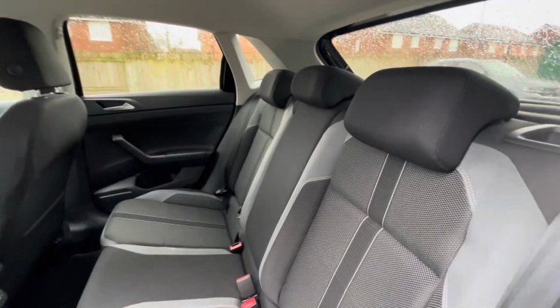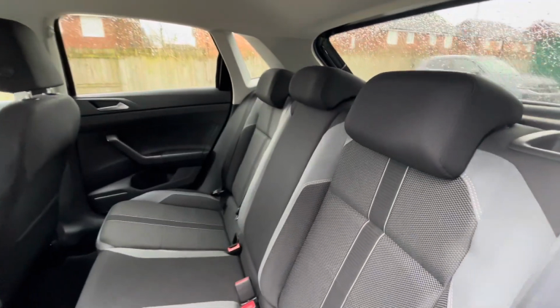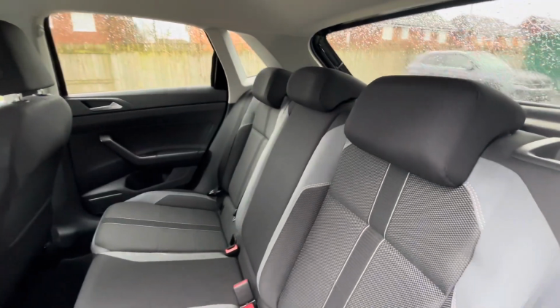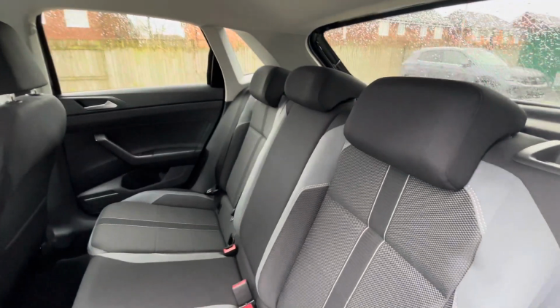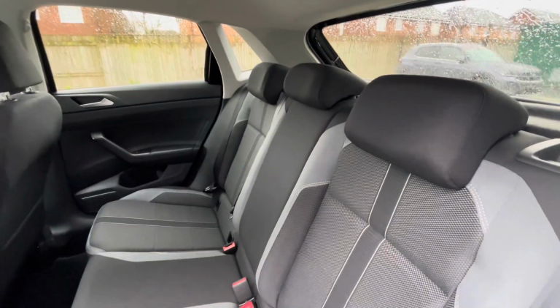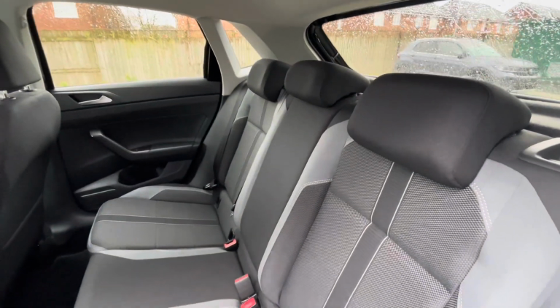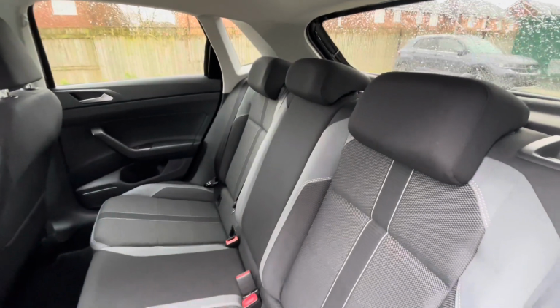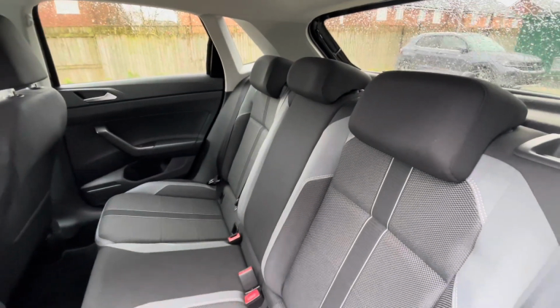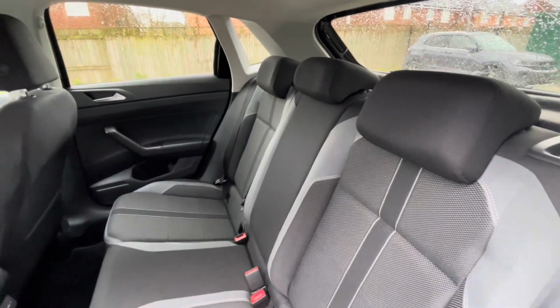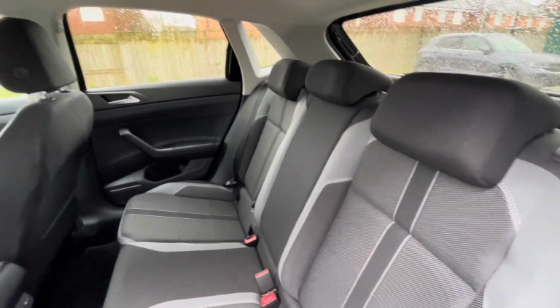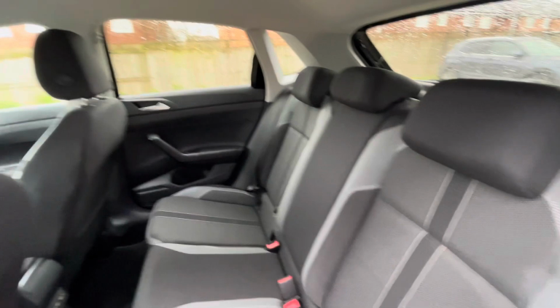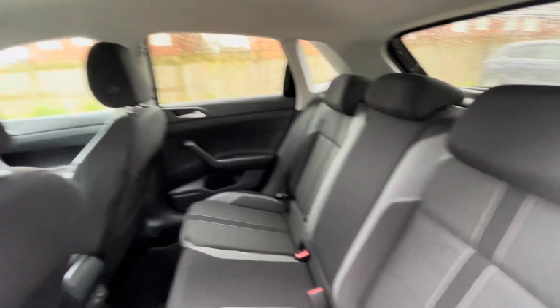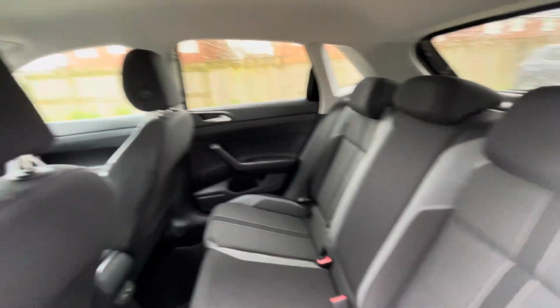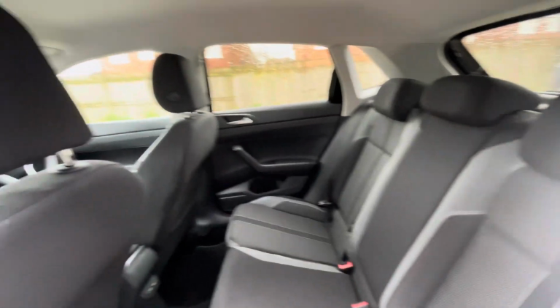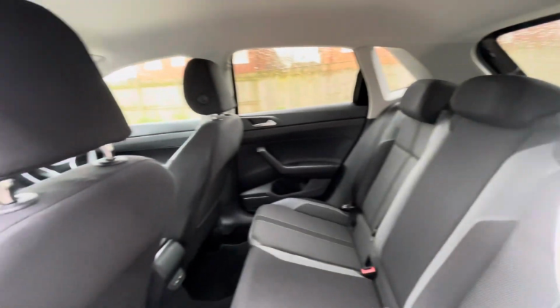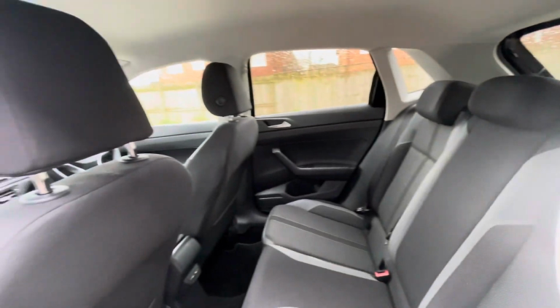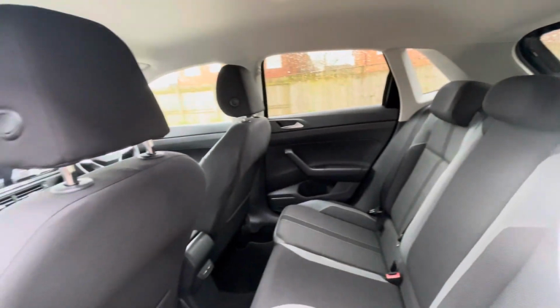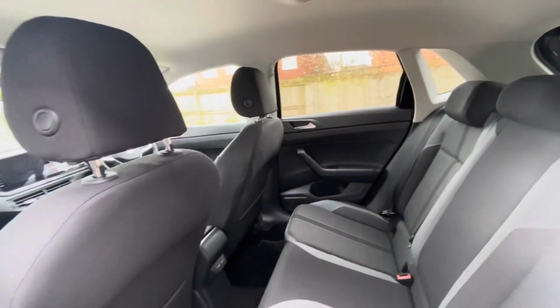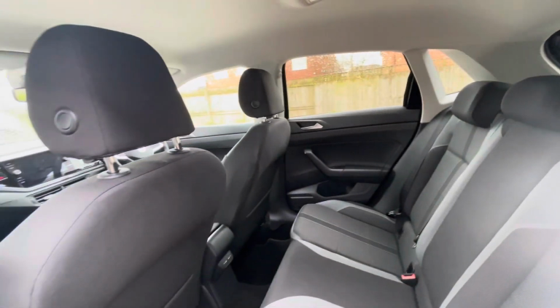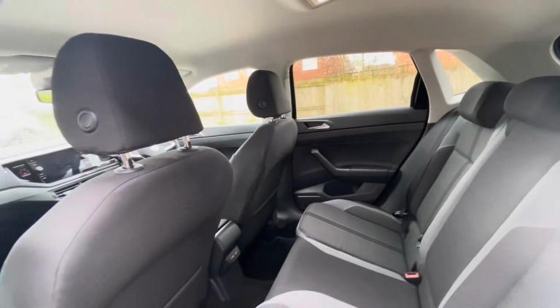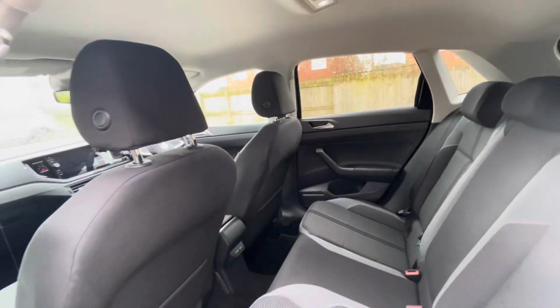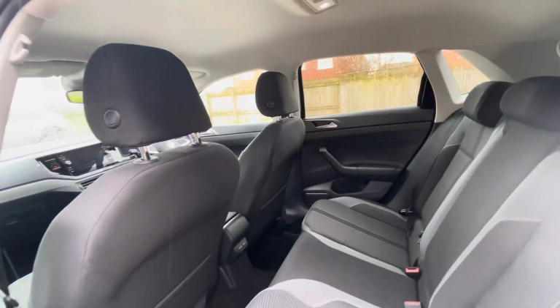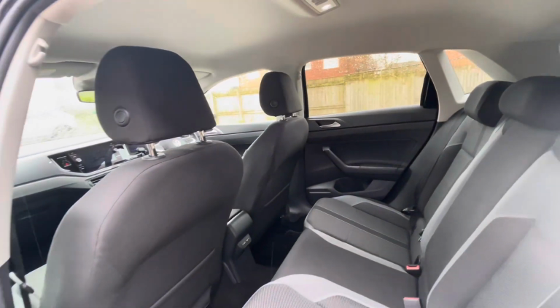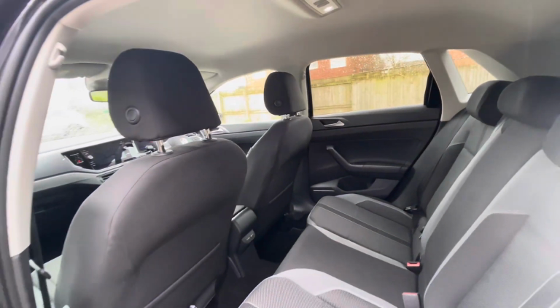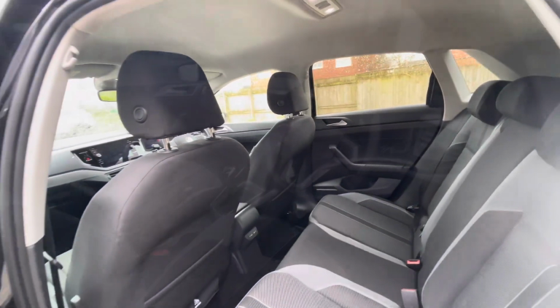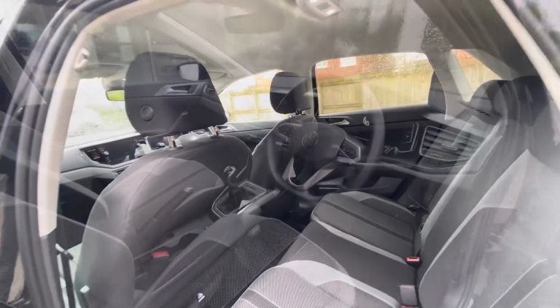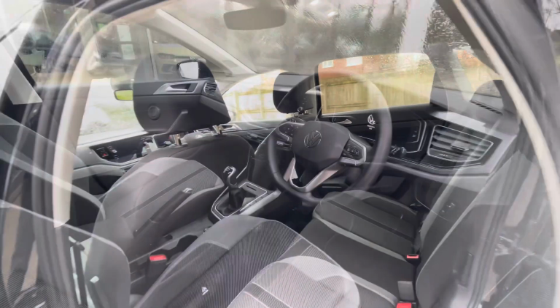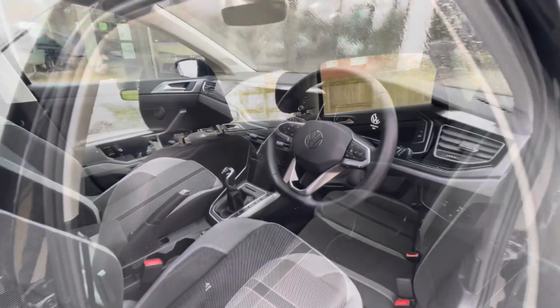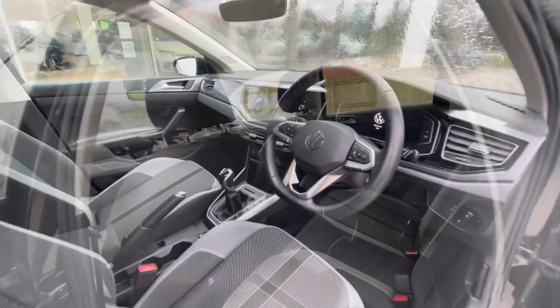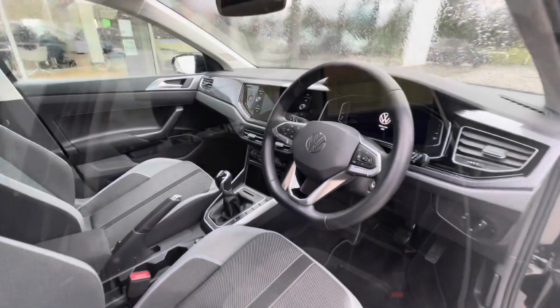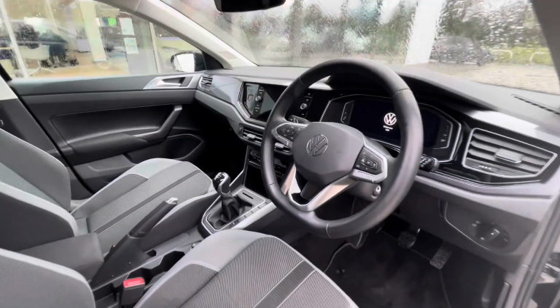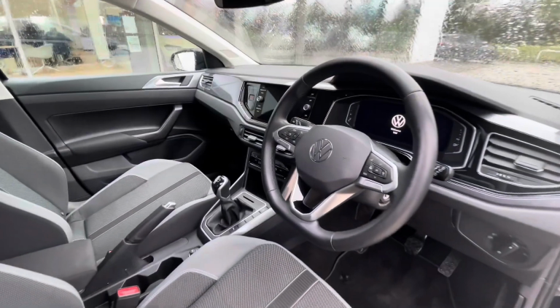ISOFIX points in the back for rear child seats, making this a fantastic young family vehicle, and USB-C inputs for fast charging.